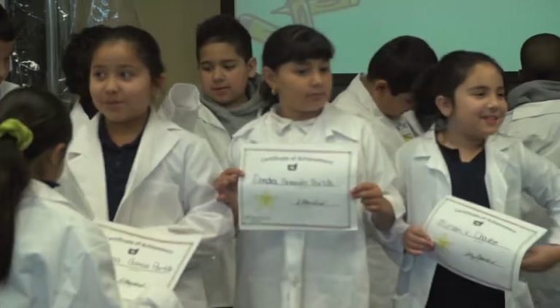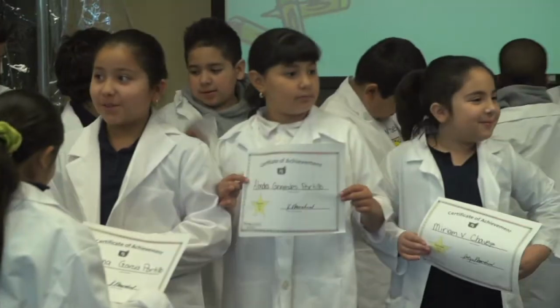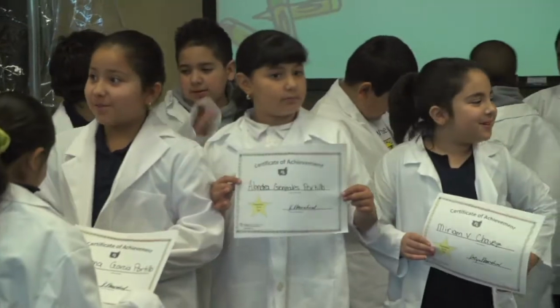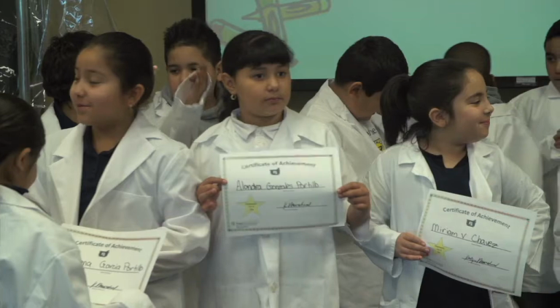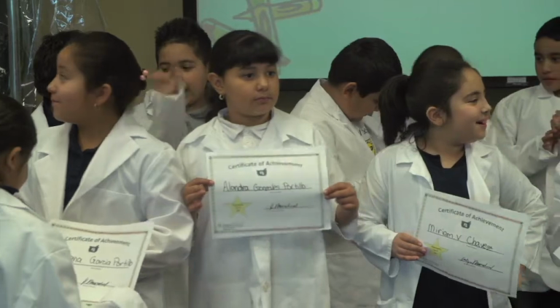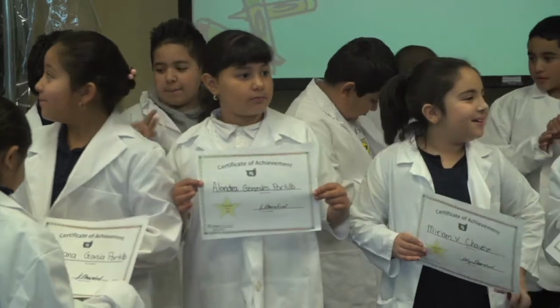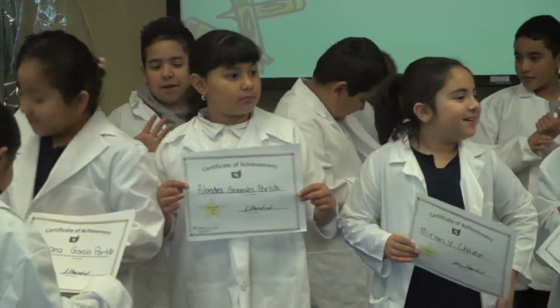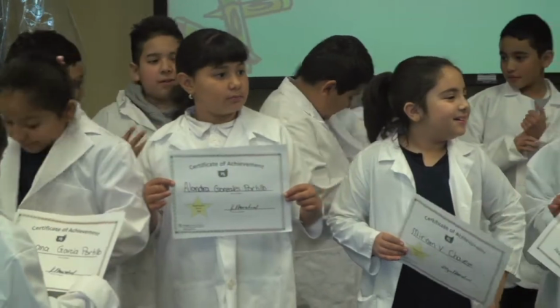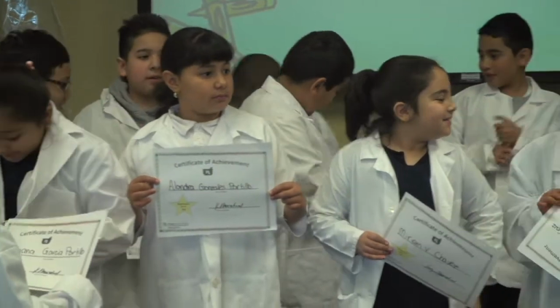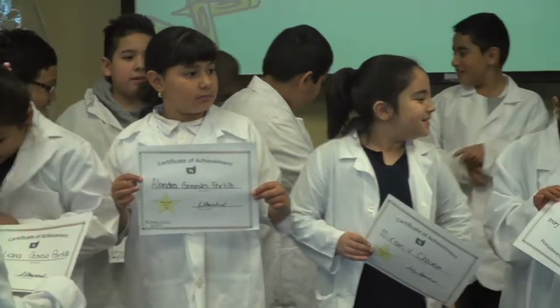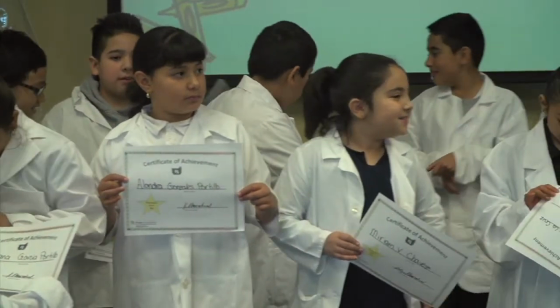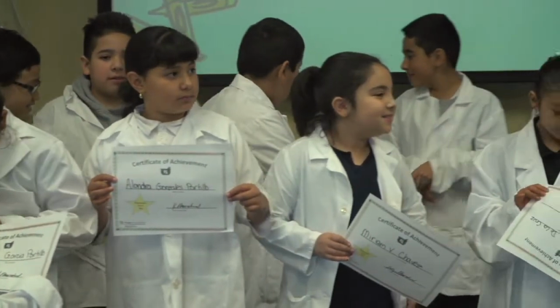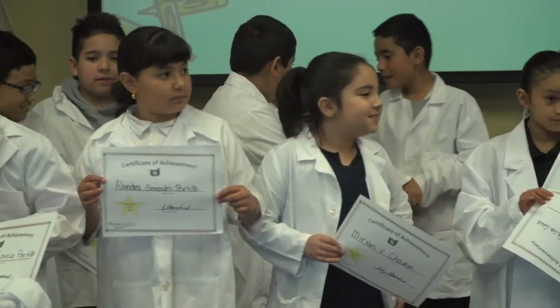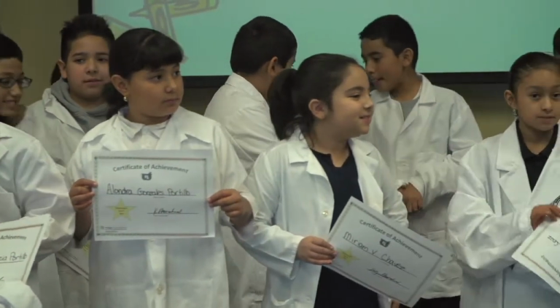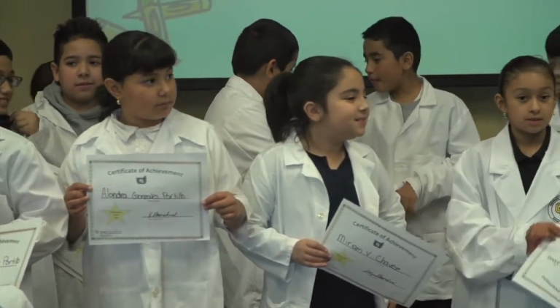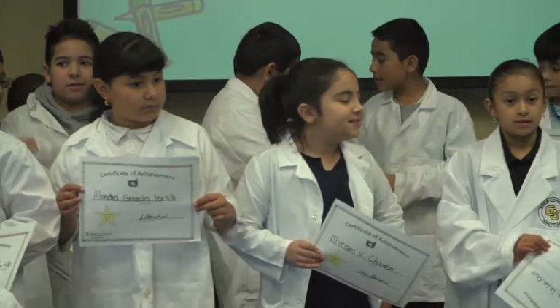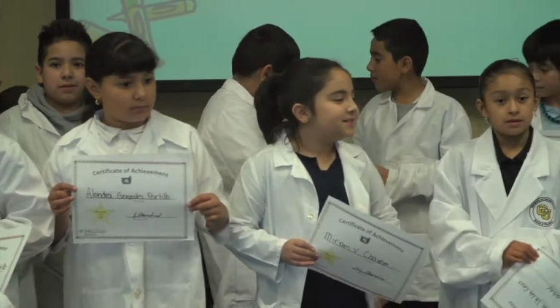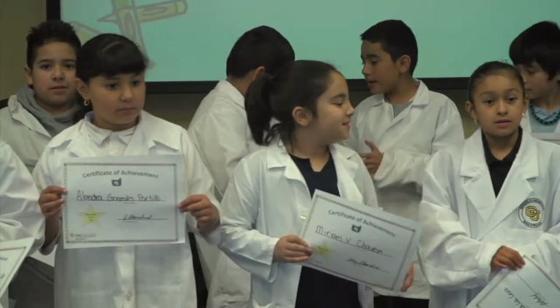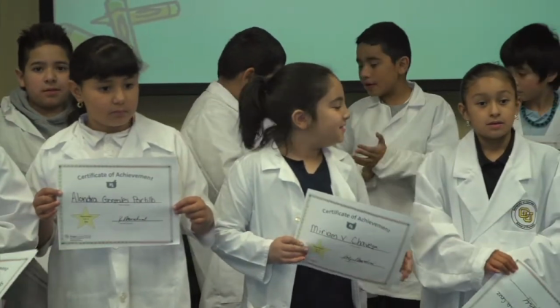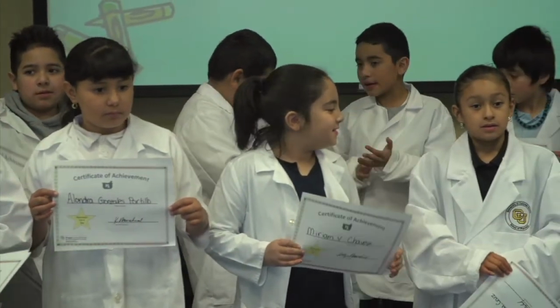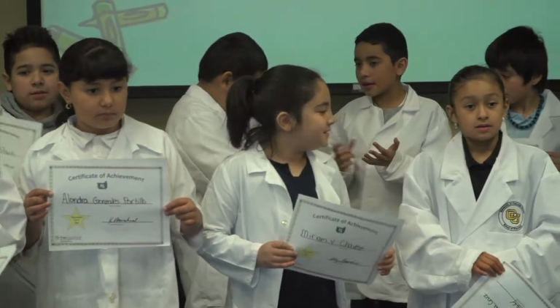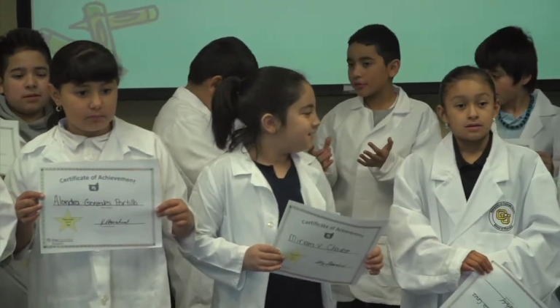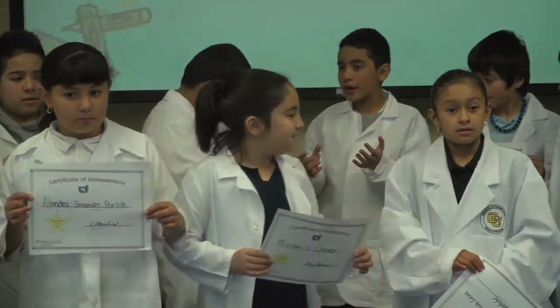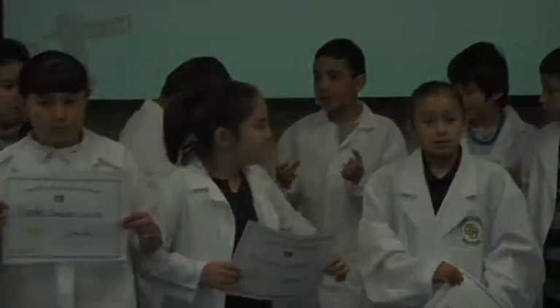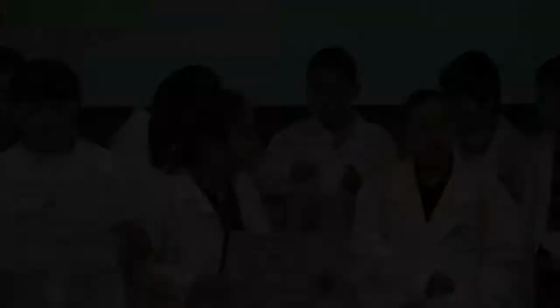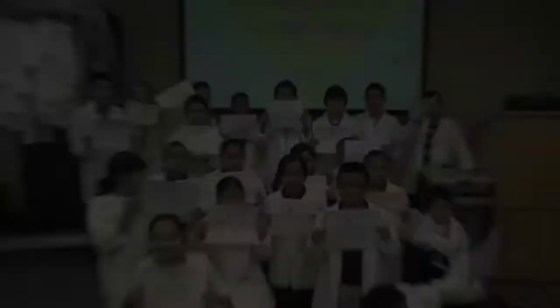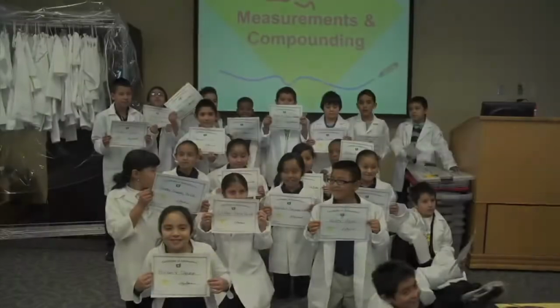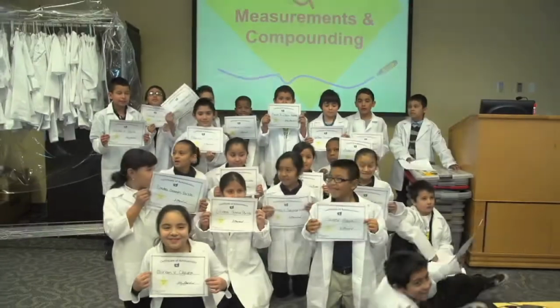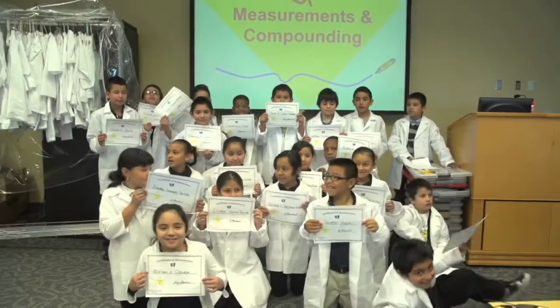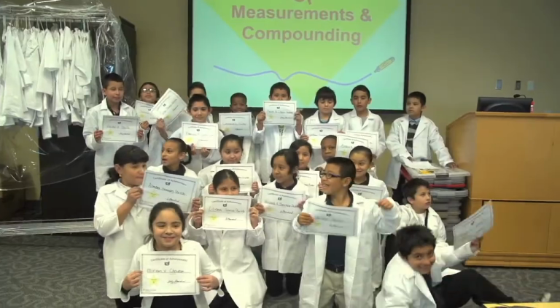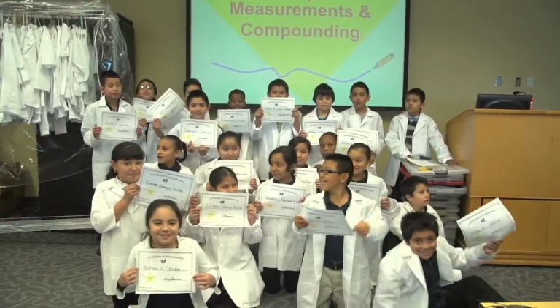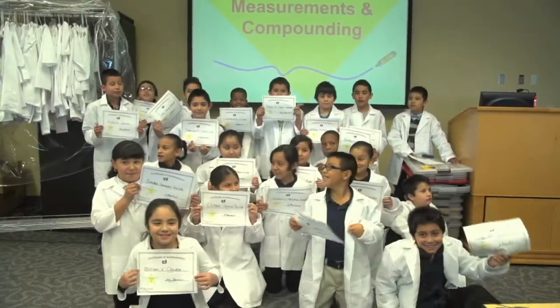Each child here graduates with a diploma, but more importantly, a lesson in staying safe.